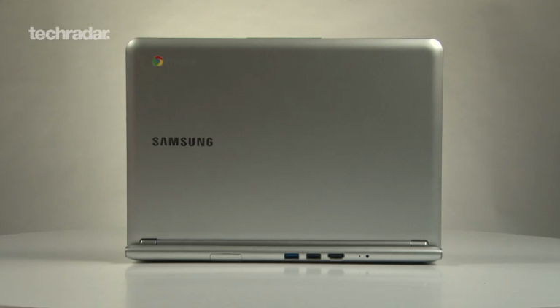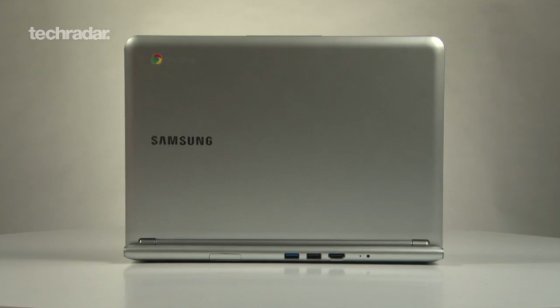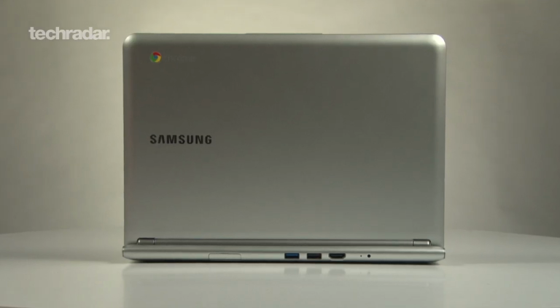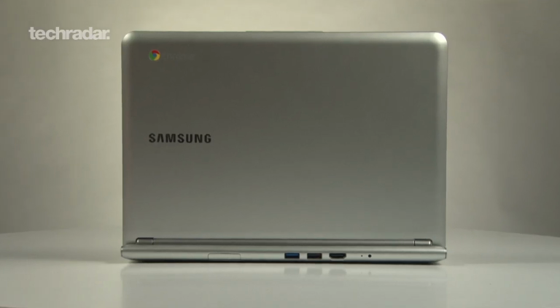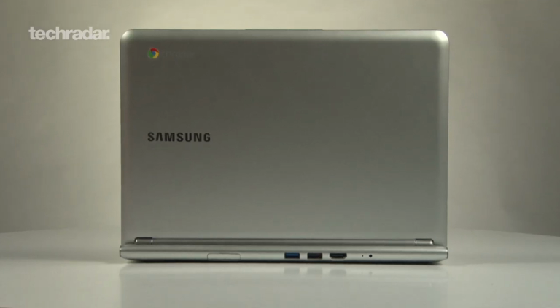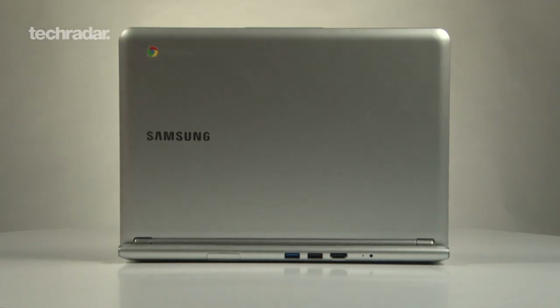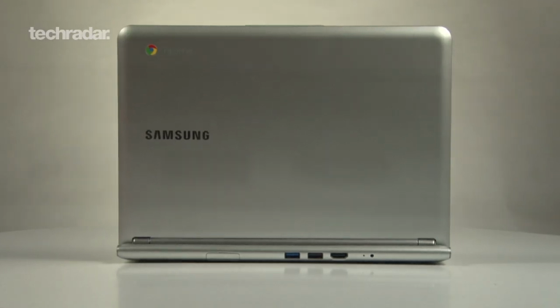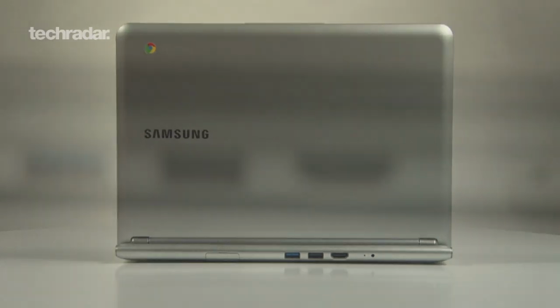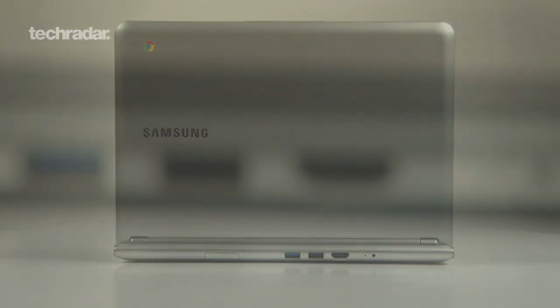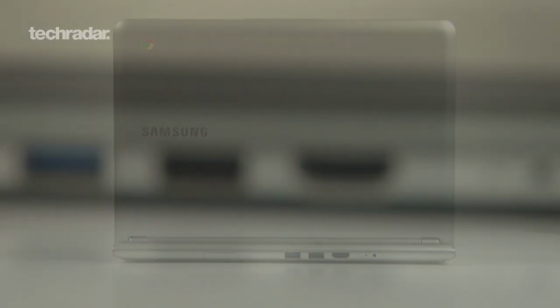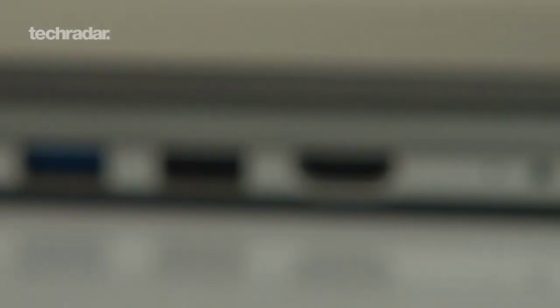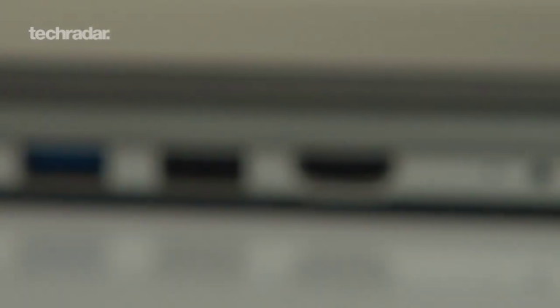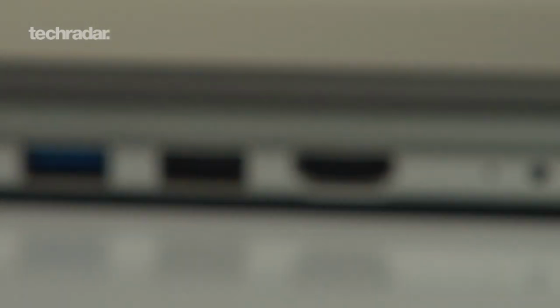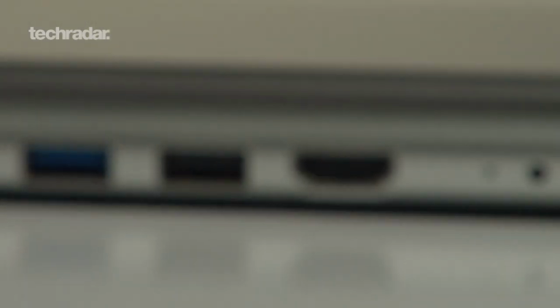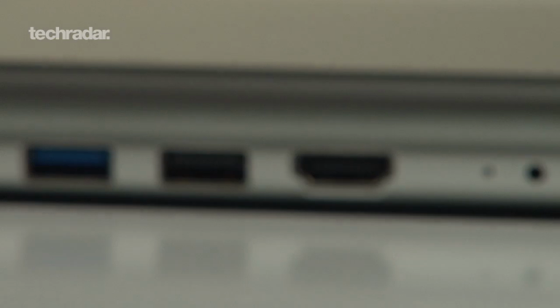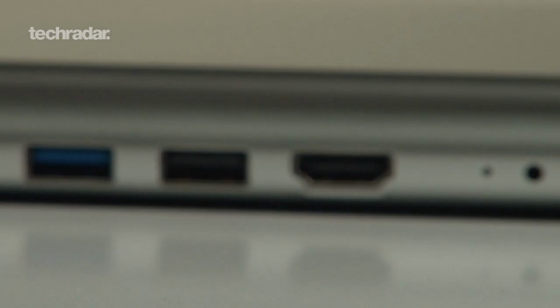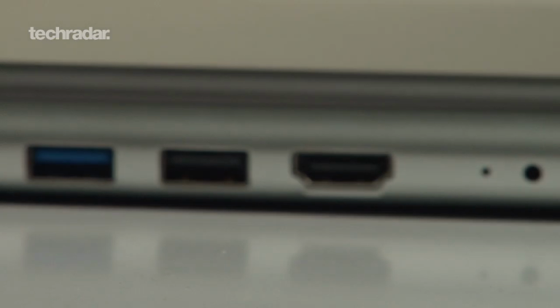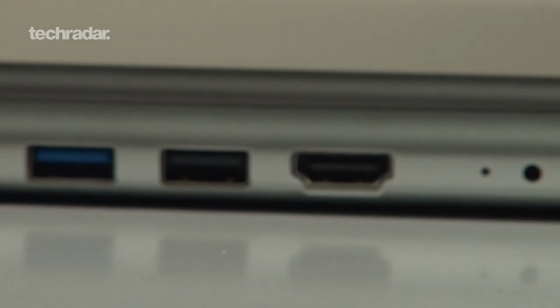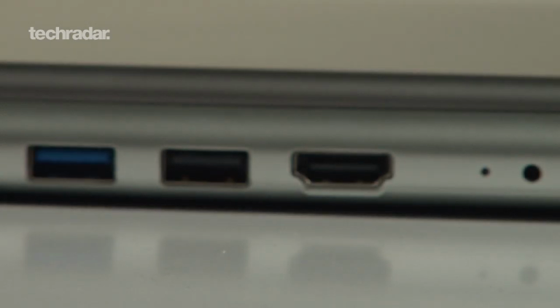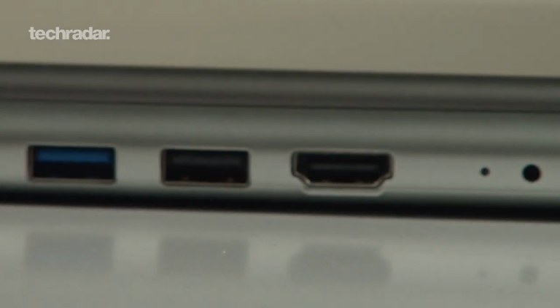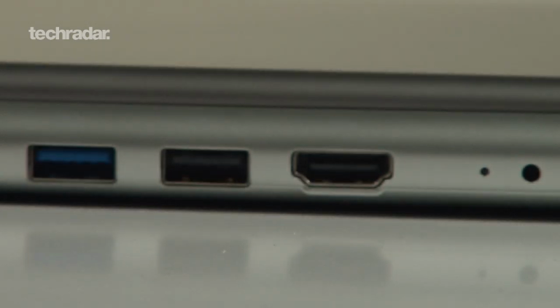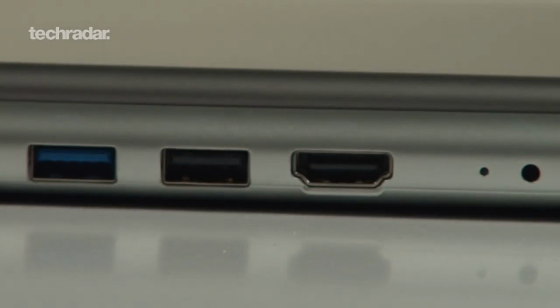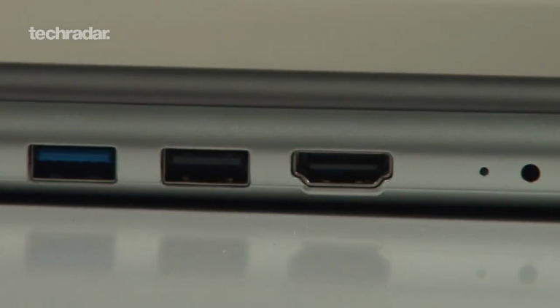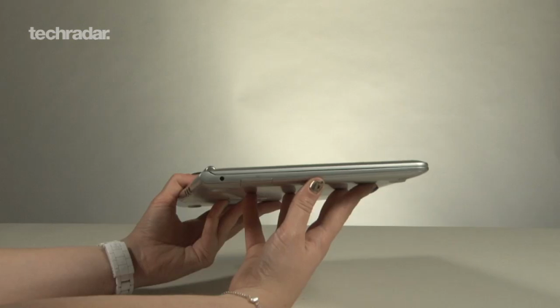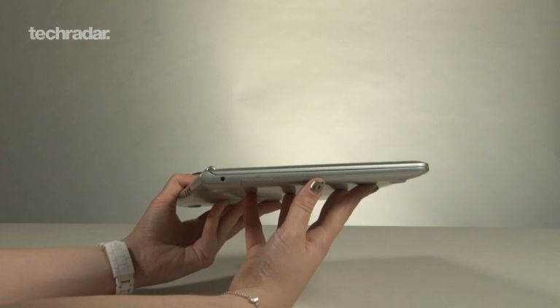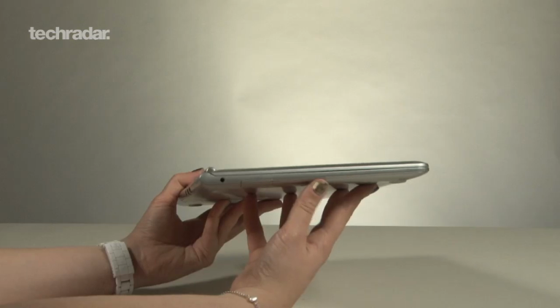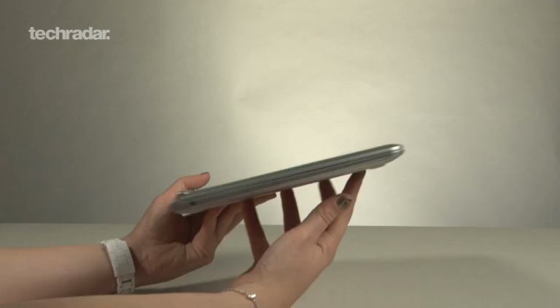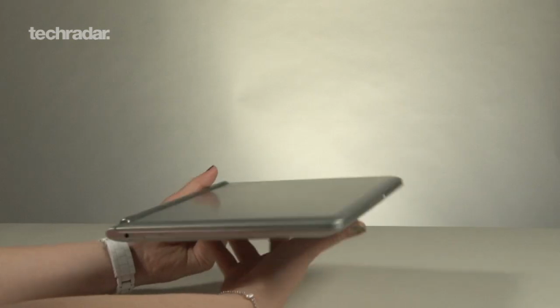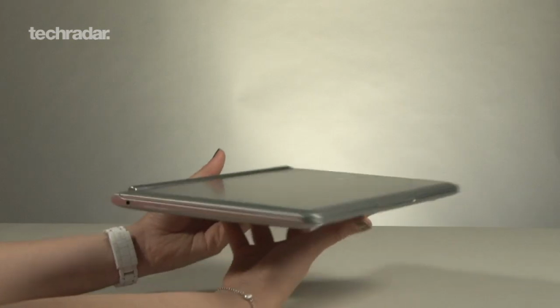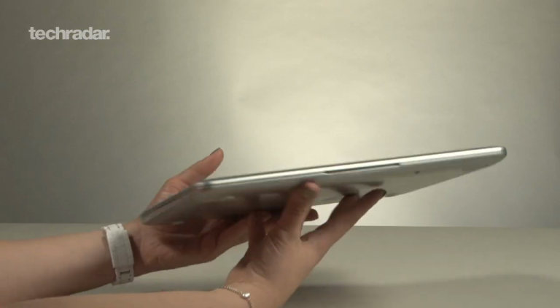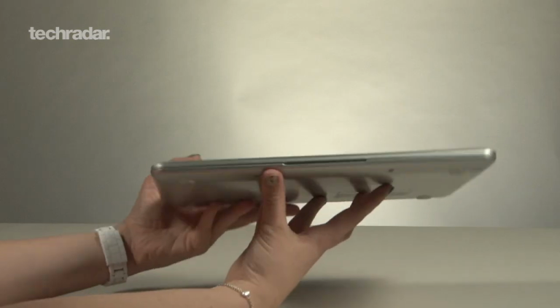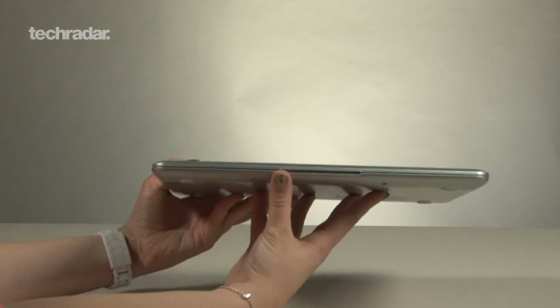There's also a VGA webcam, one HDMI port, one USB 3.0 port, one USB 2.0 port, and it is available to pre-order now.